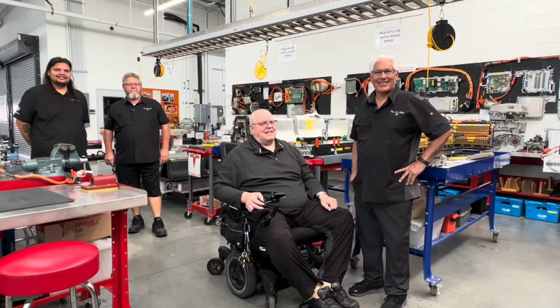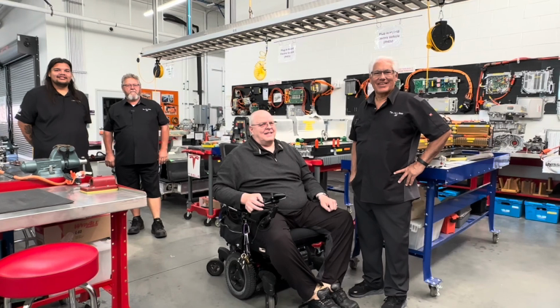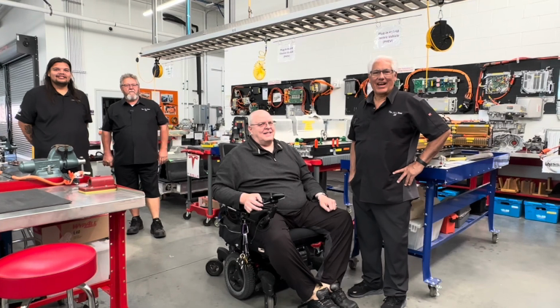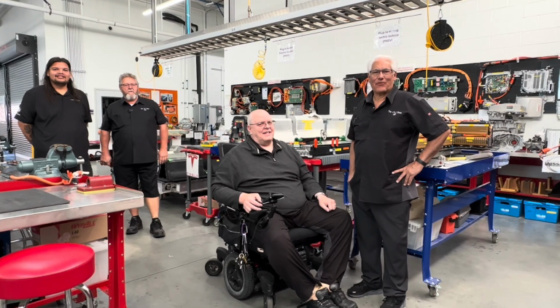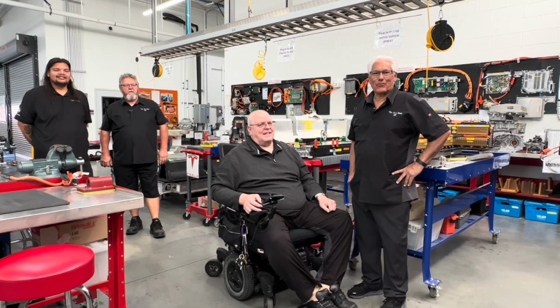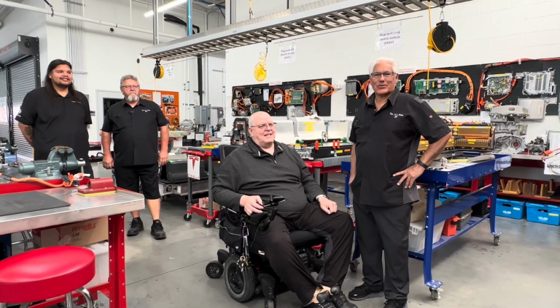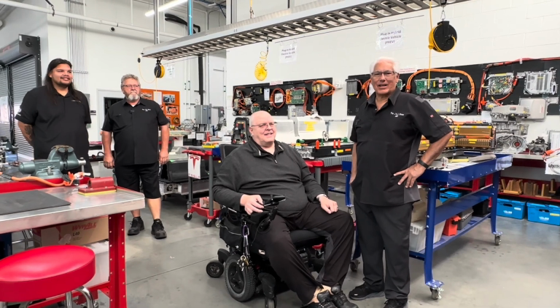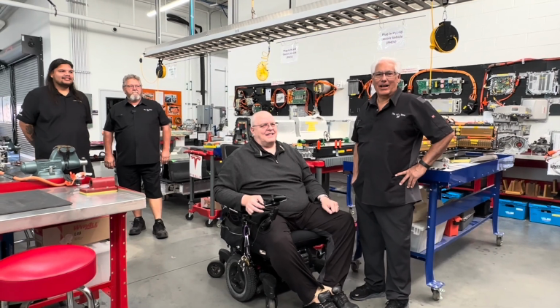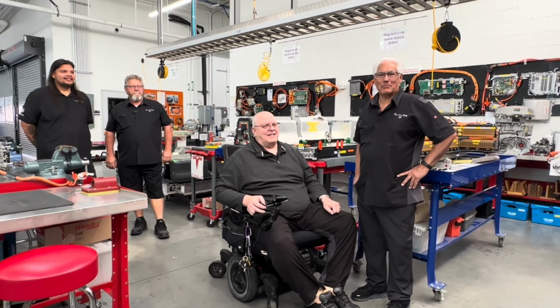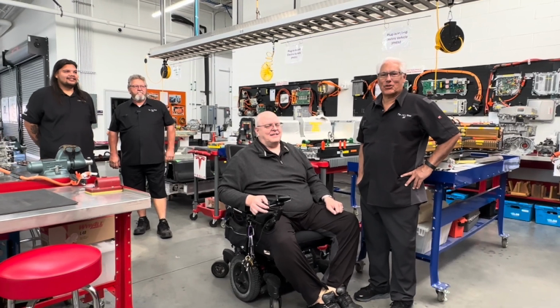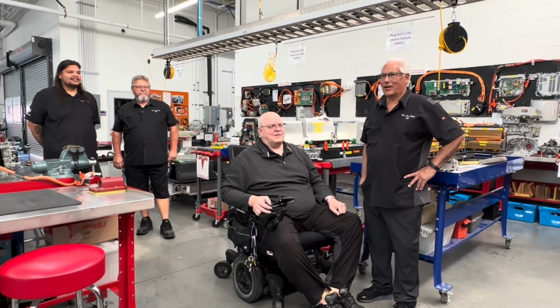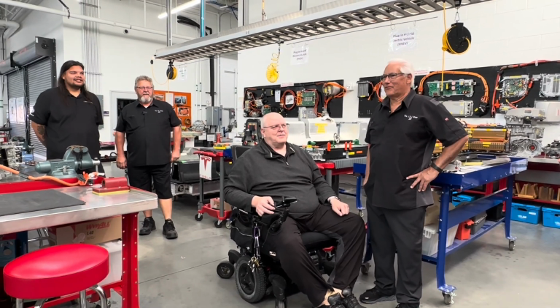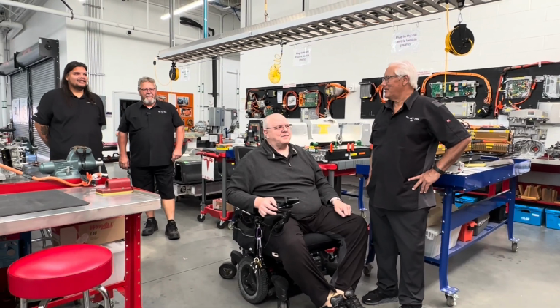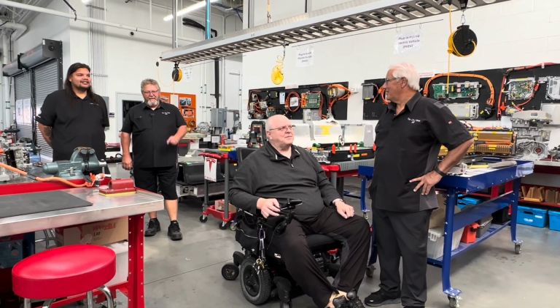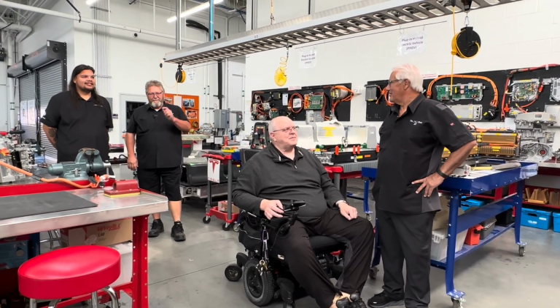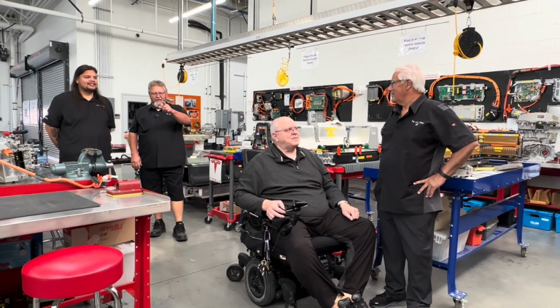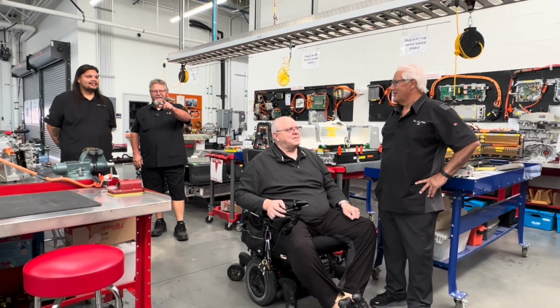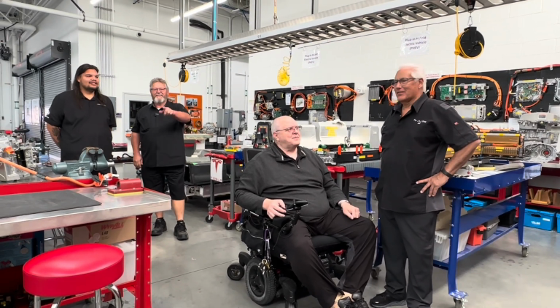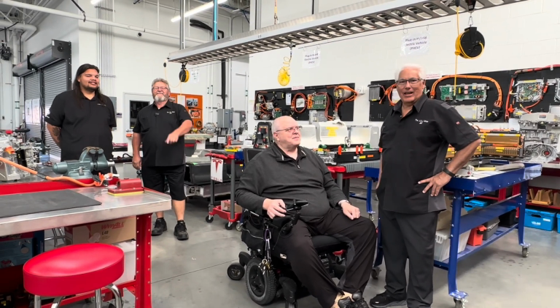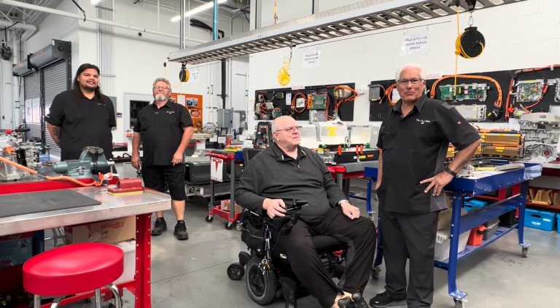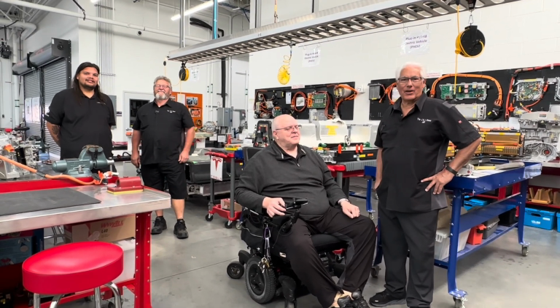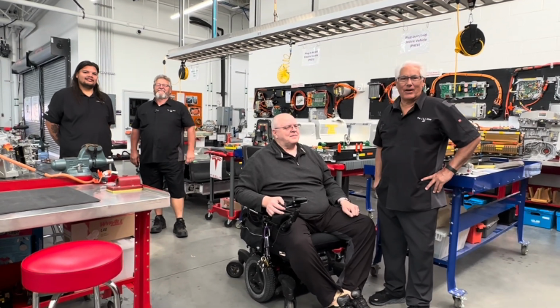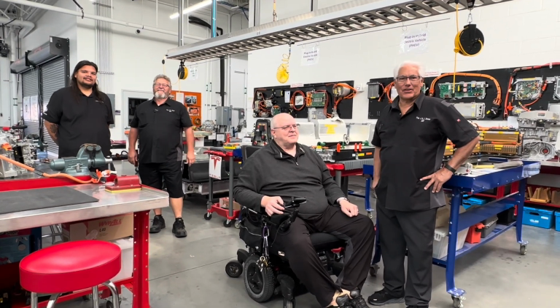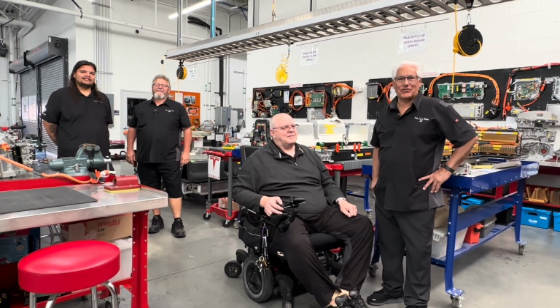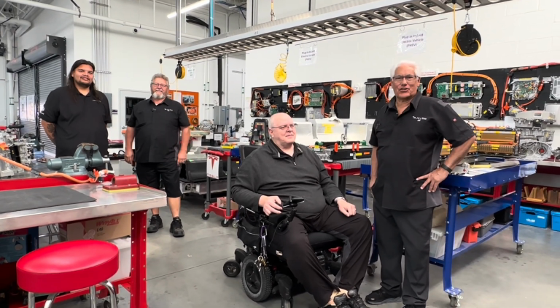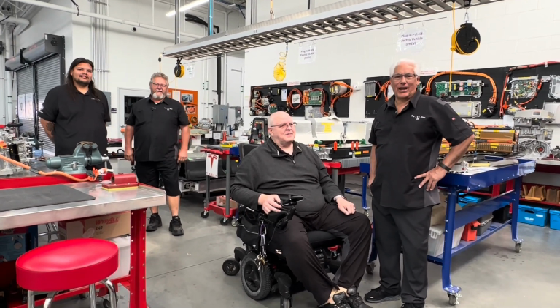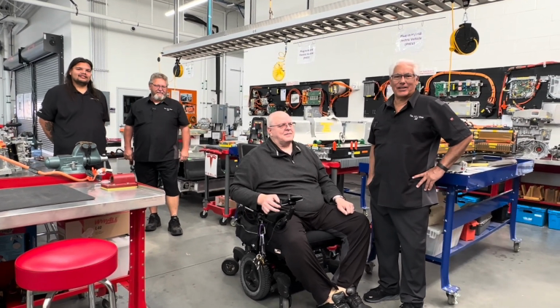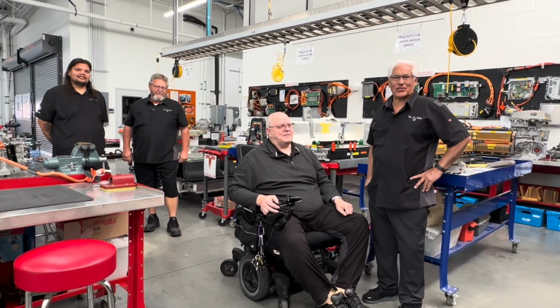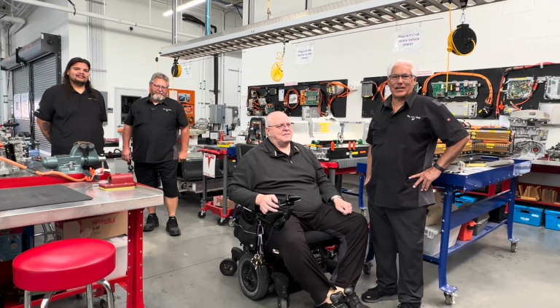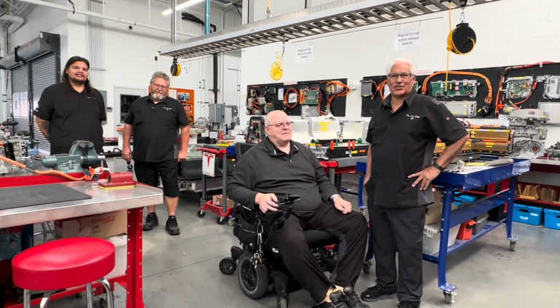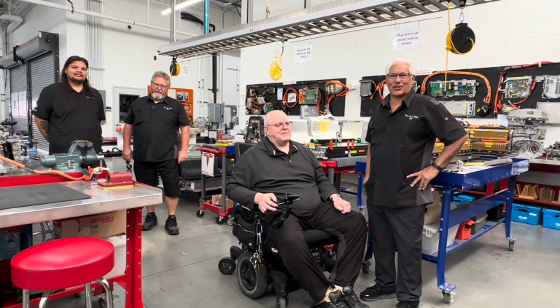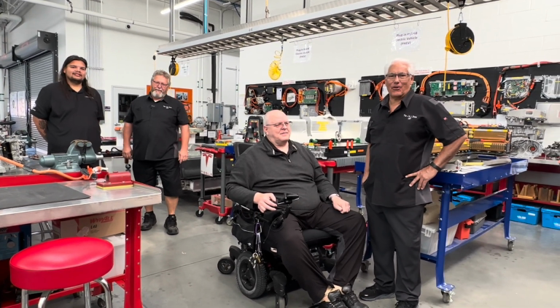Howdy folks, I'm Jeff, and I'm John, and we are the J&J Show.